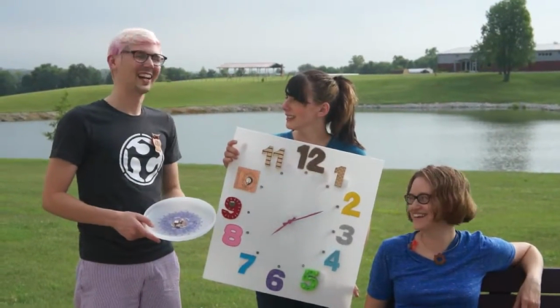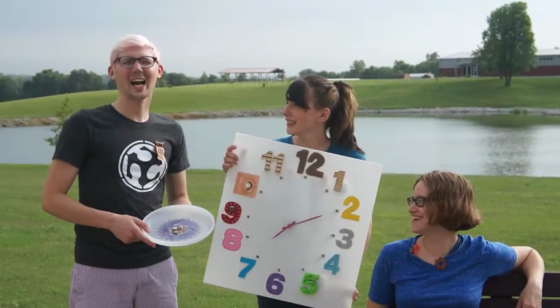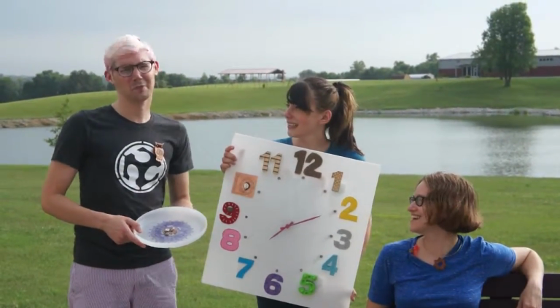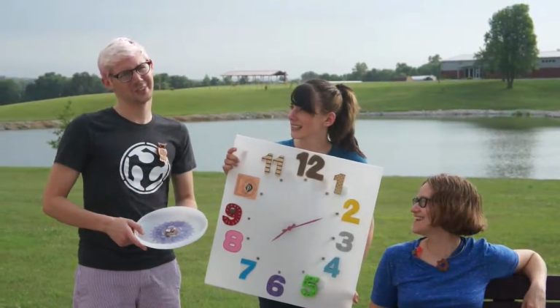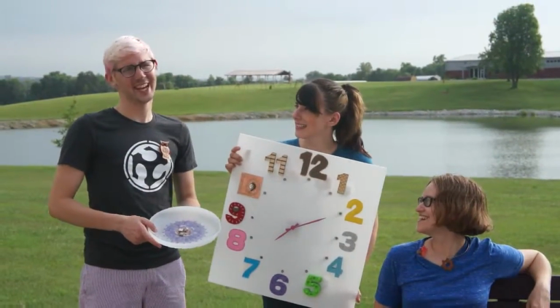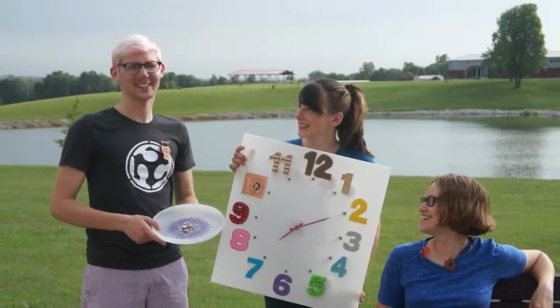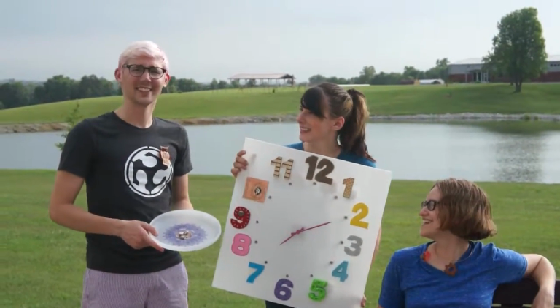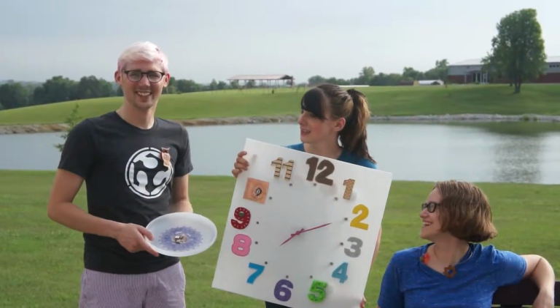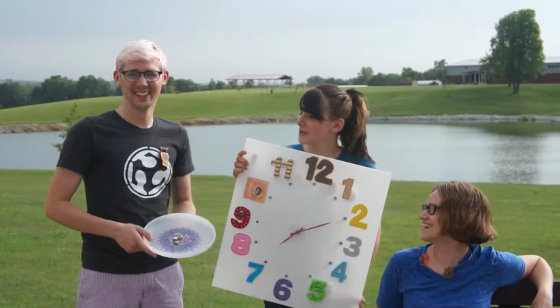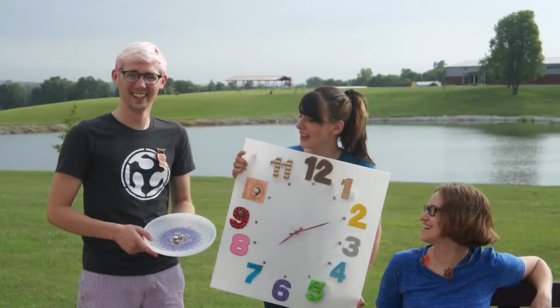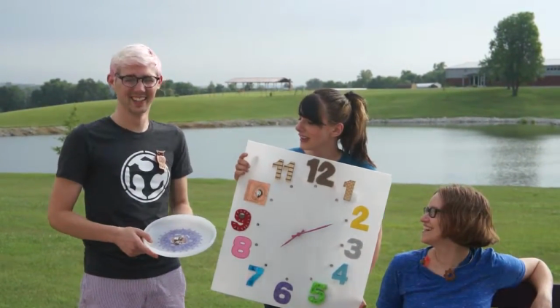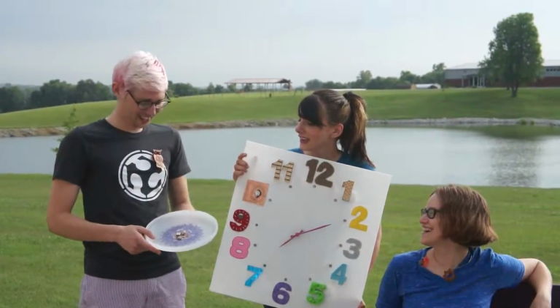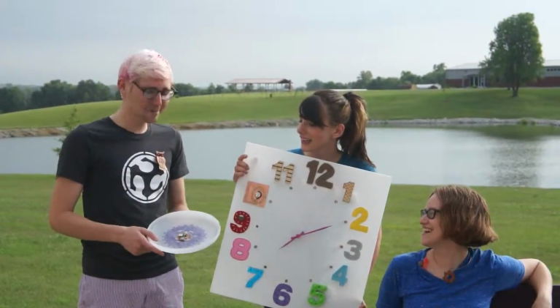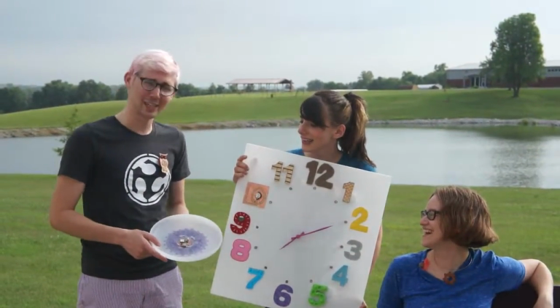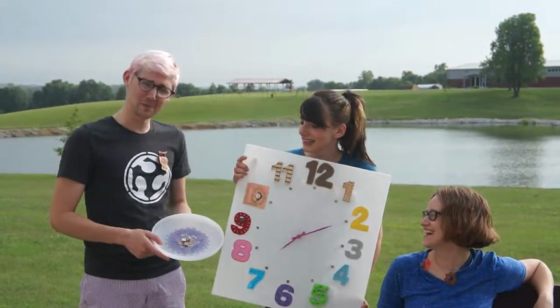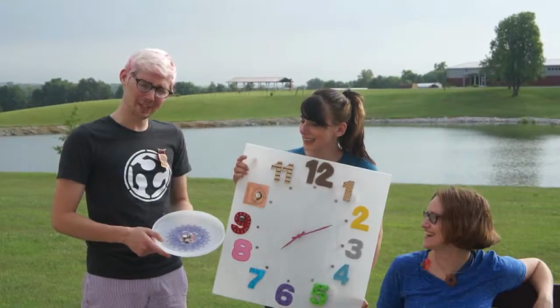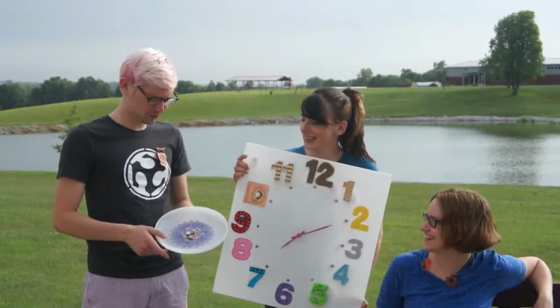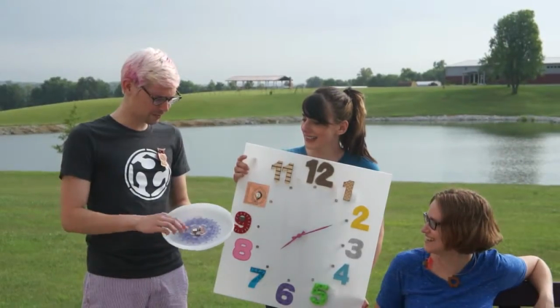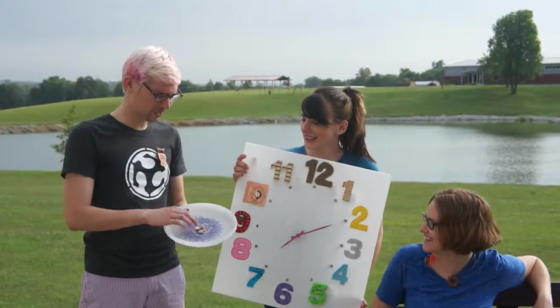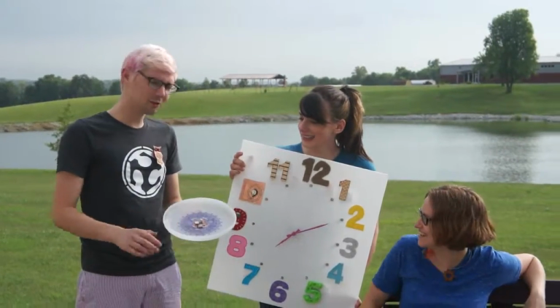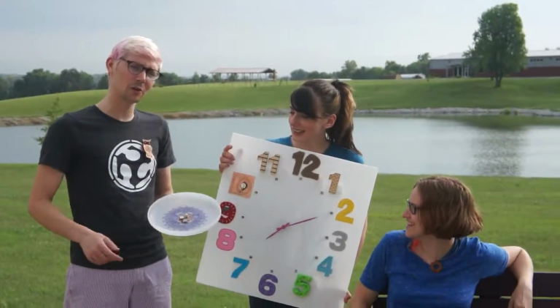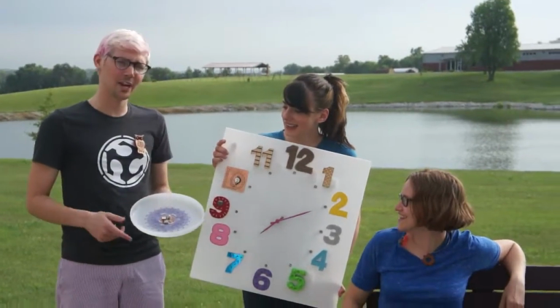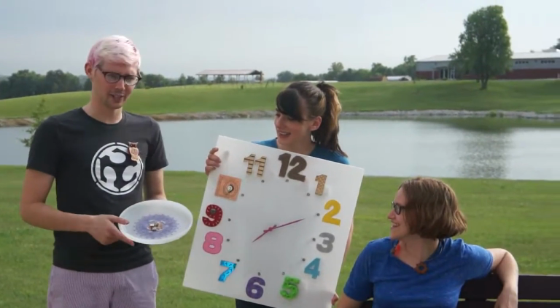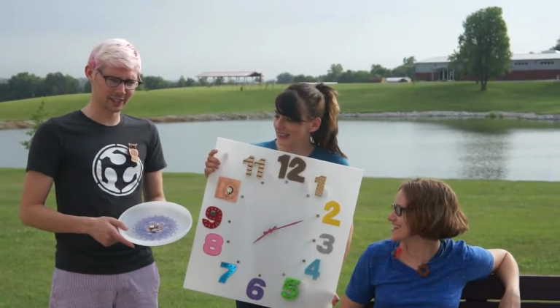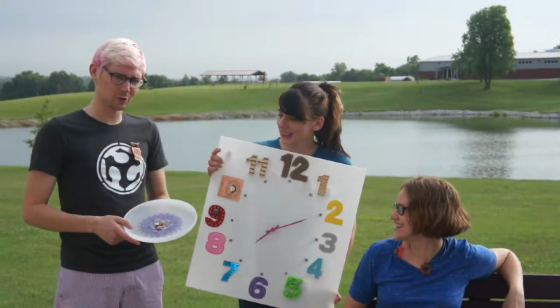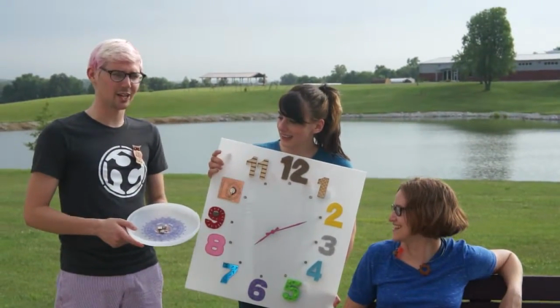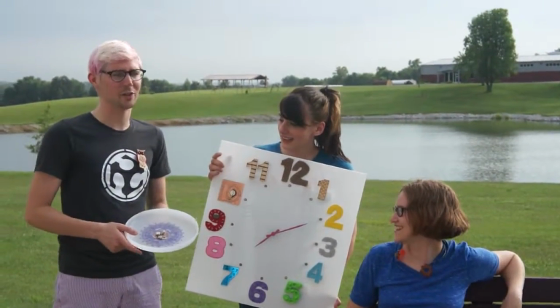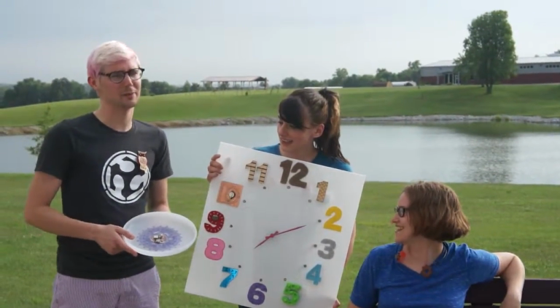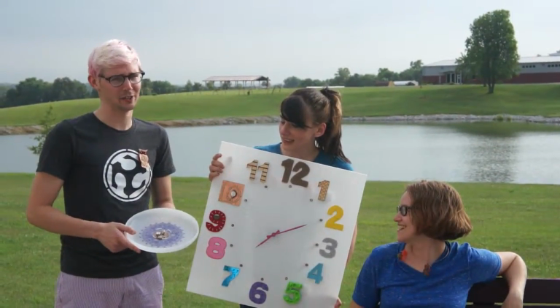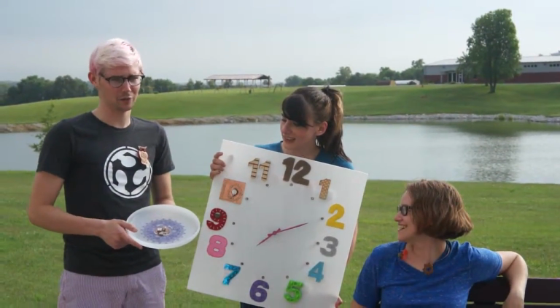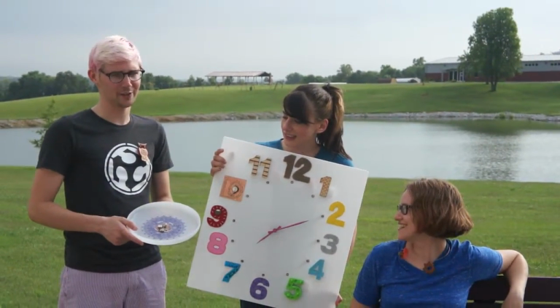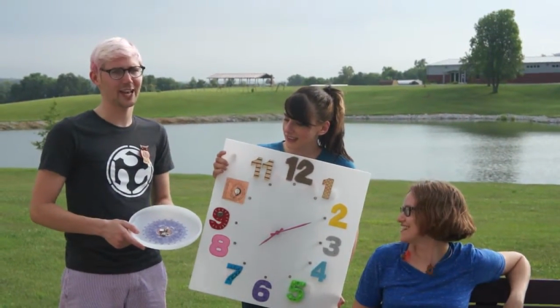Hi, I'm Colton Jackson. I made a GPS frisbee. You throw it around and it keeps track of where it's being thrown around at.